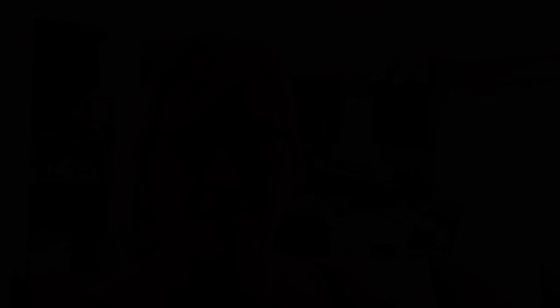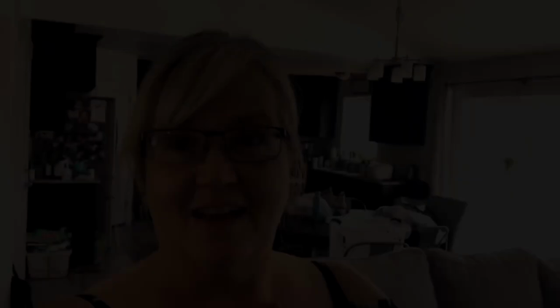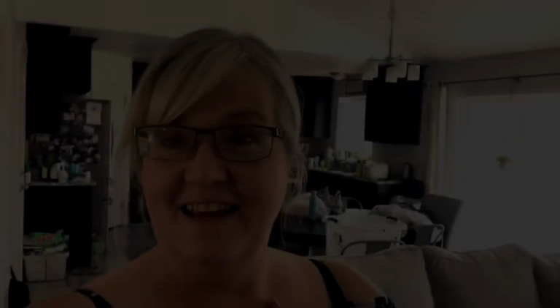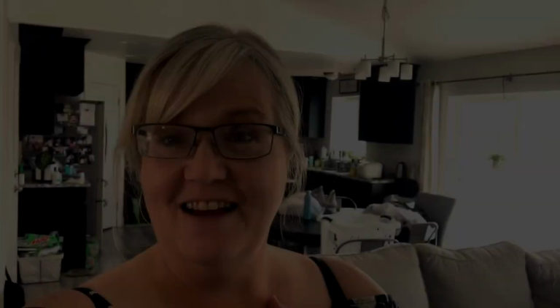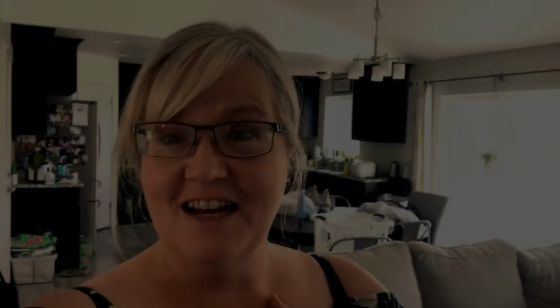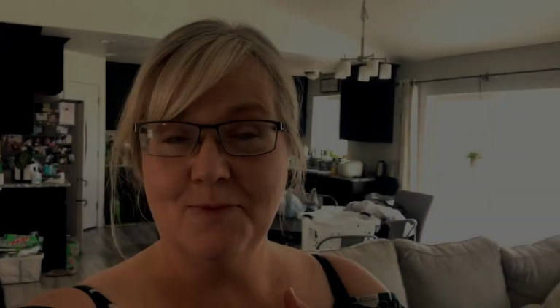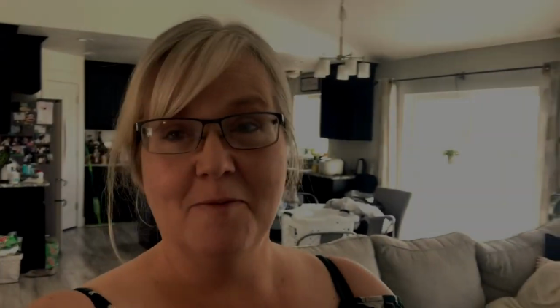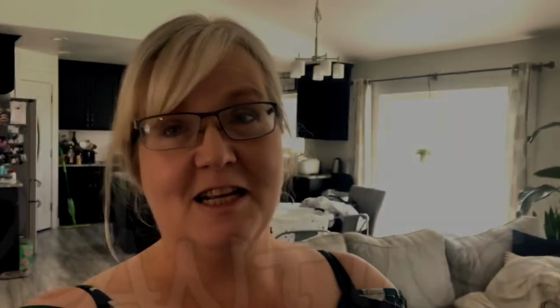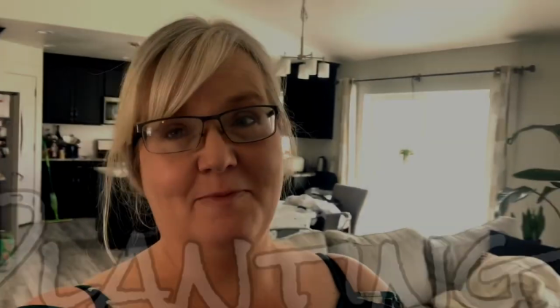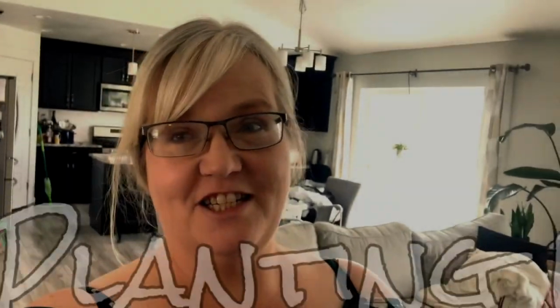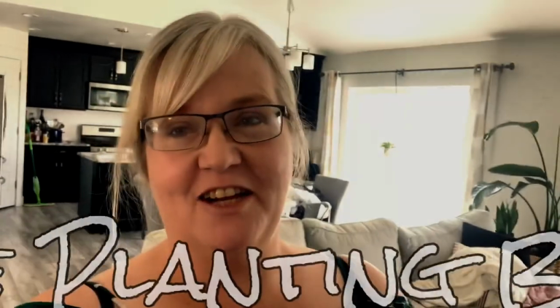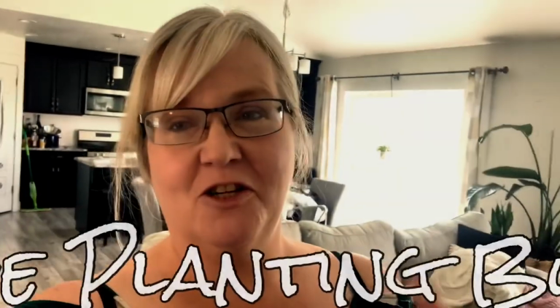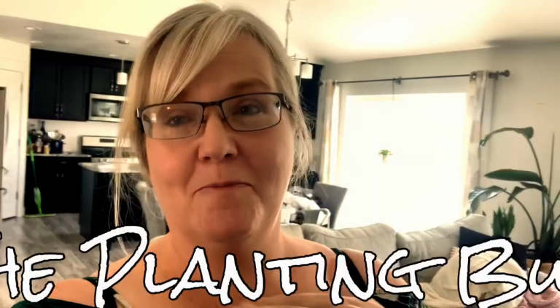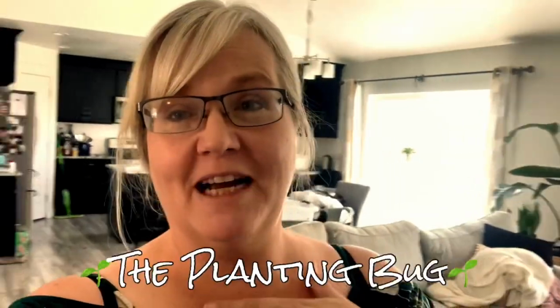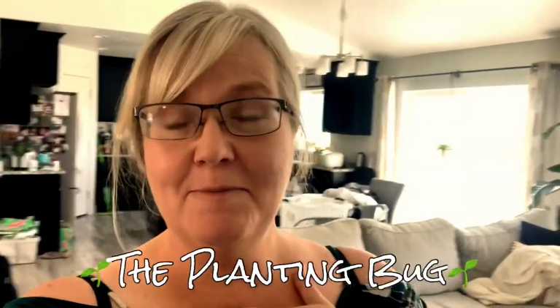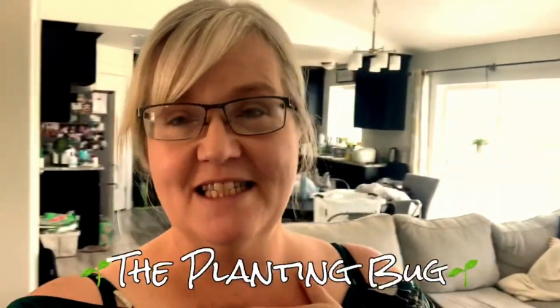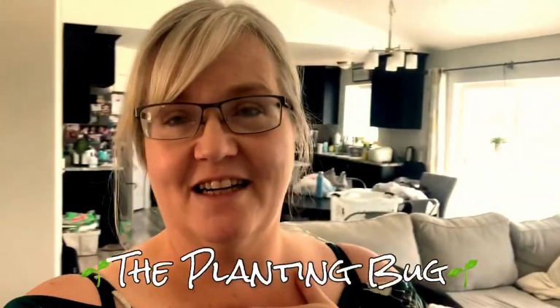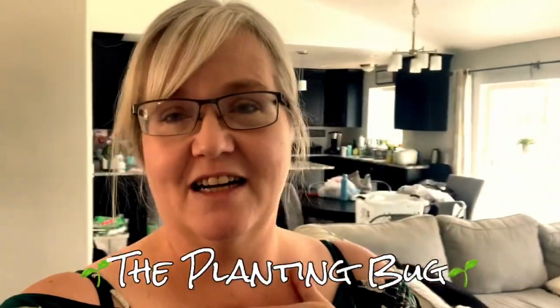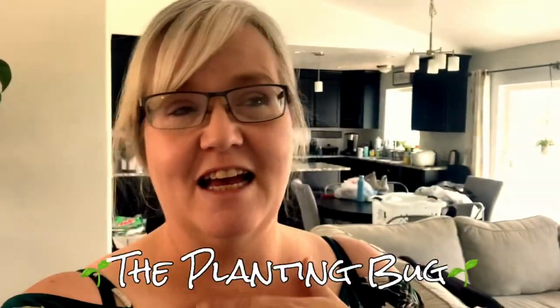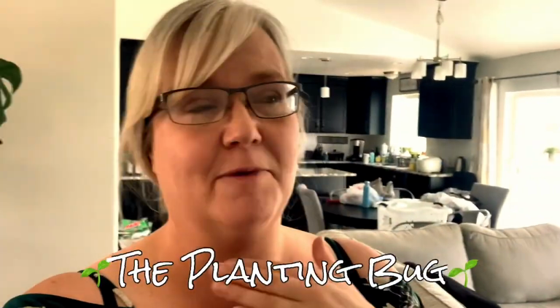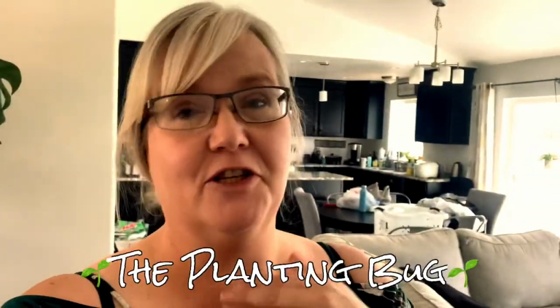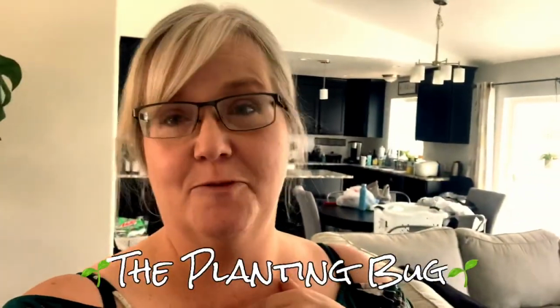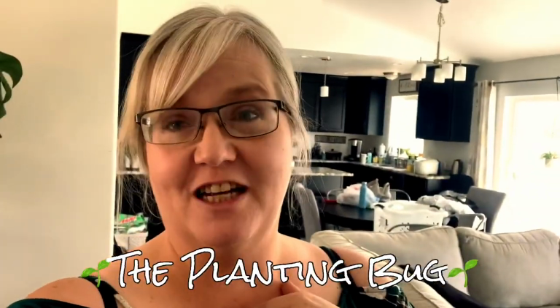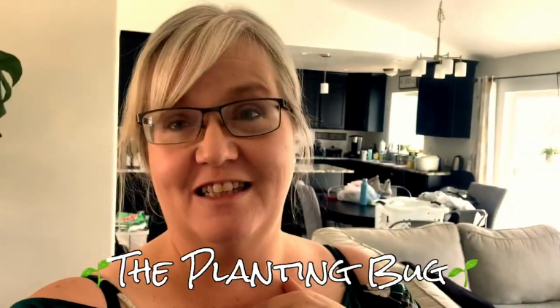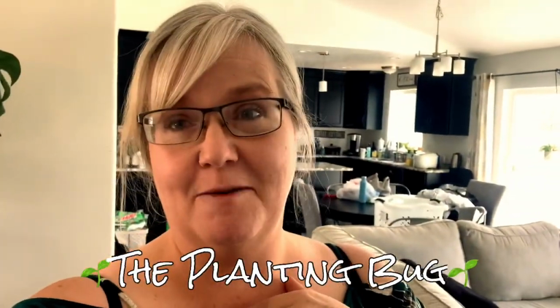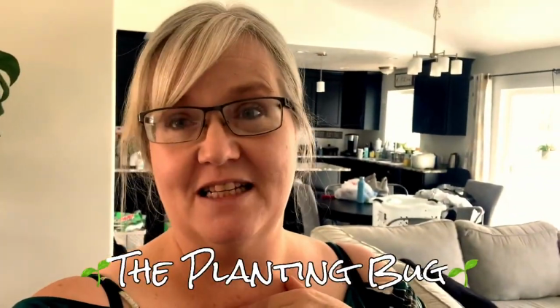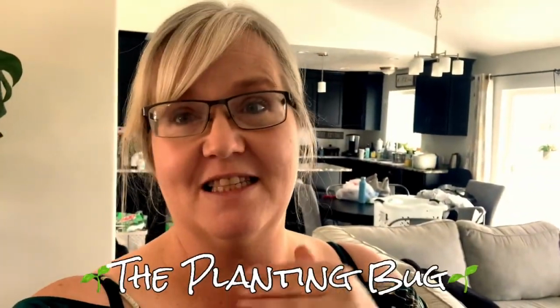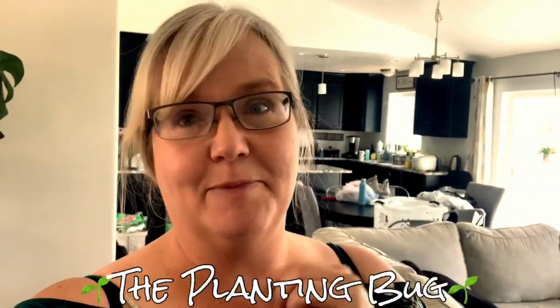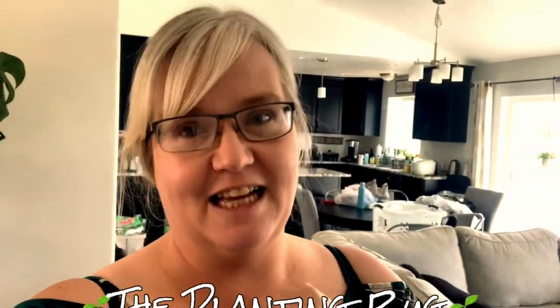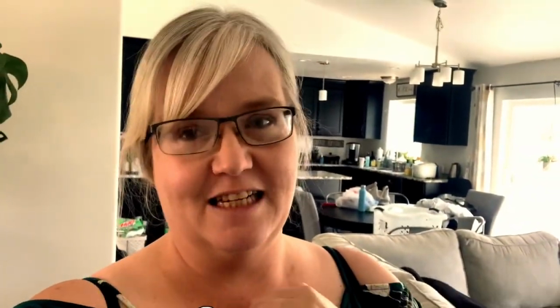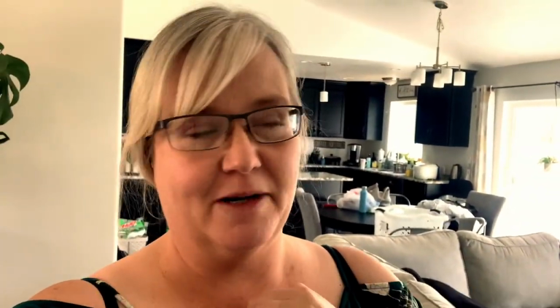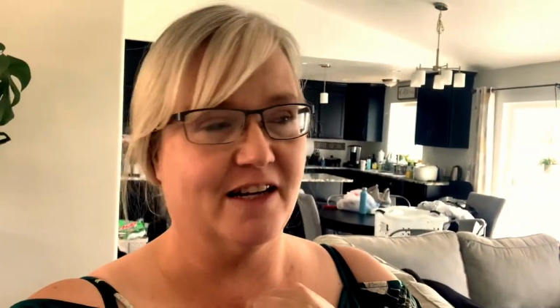Hey guys, welcome back to my channel. My name is Tara and my YouTube channel name is The Planting Bug.